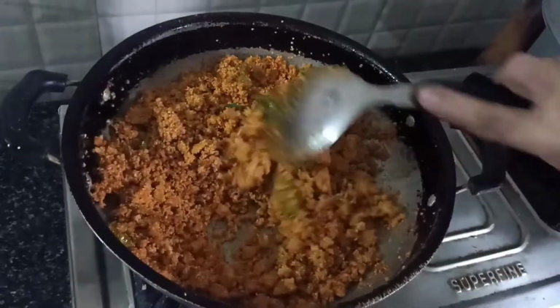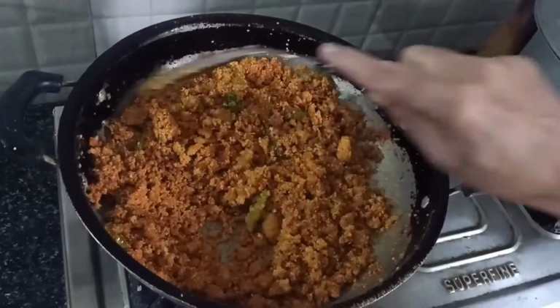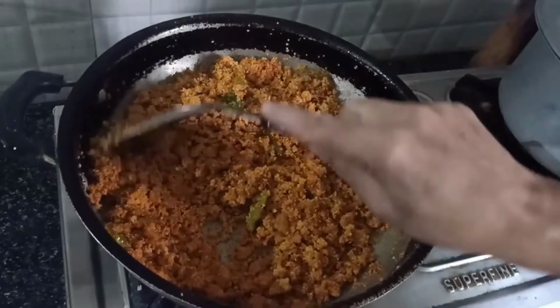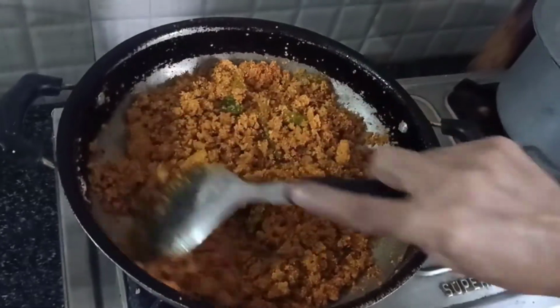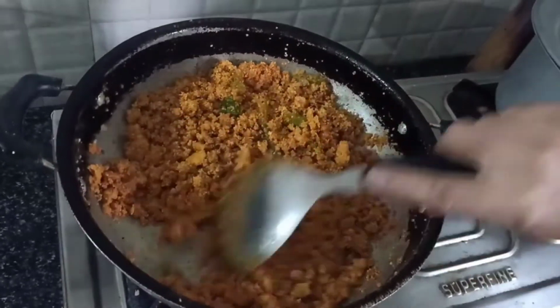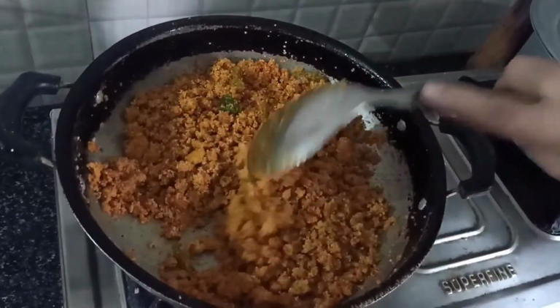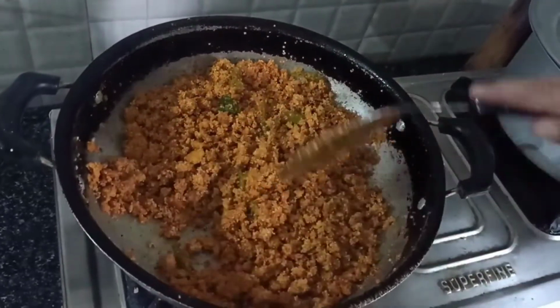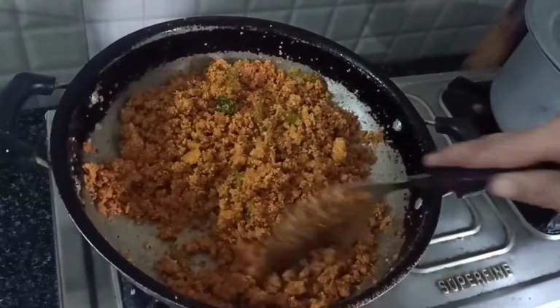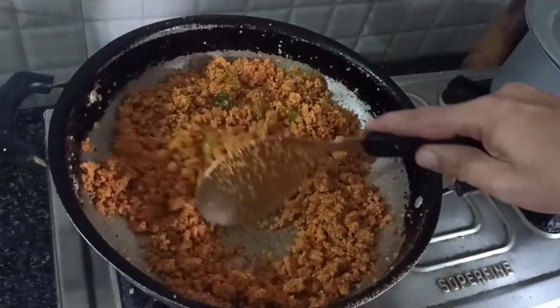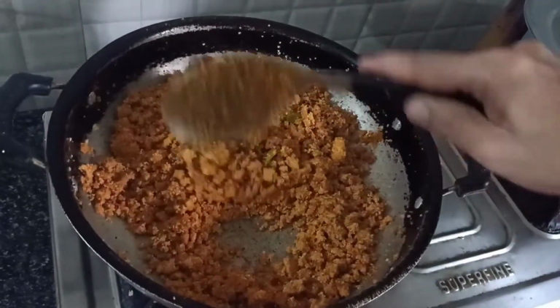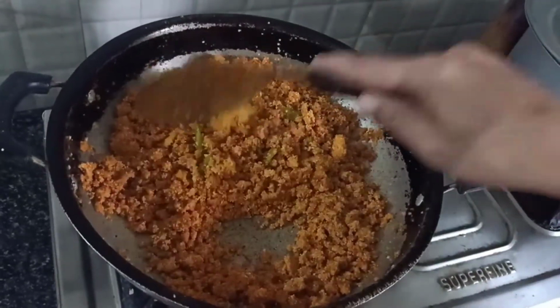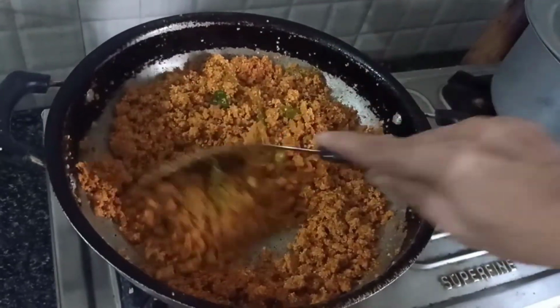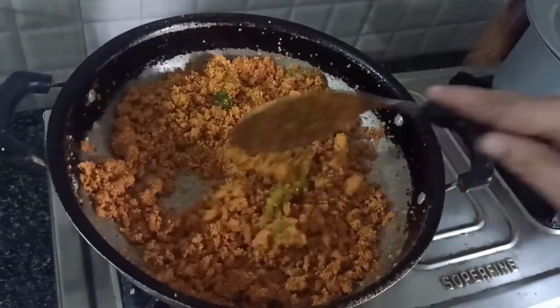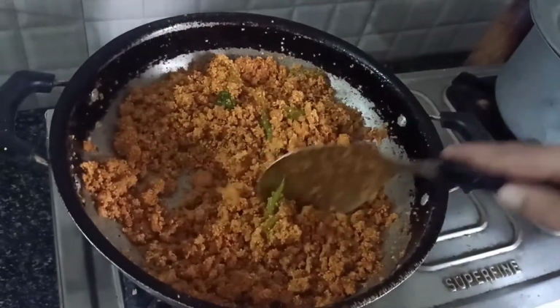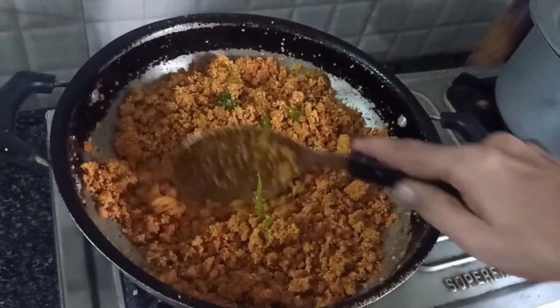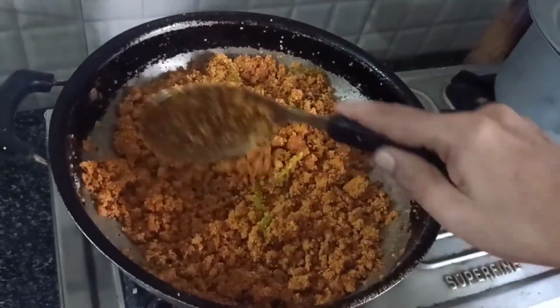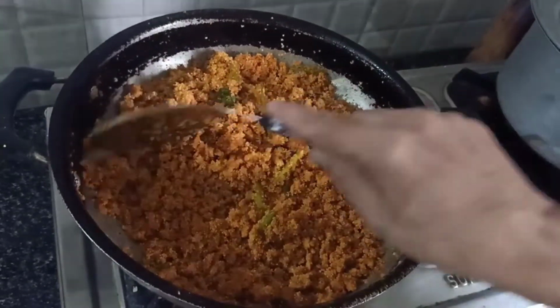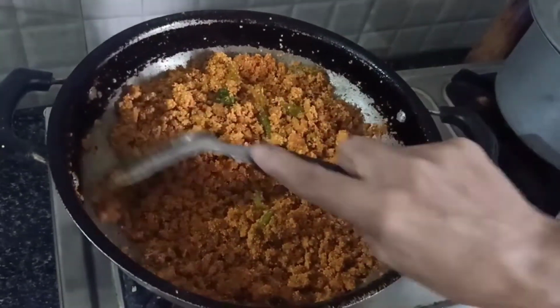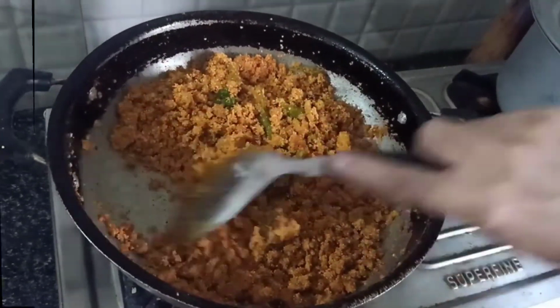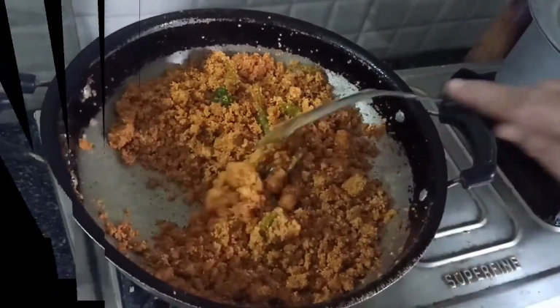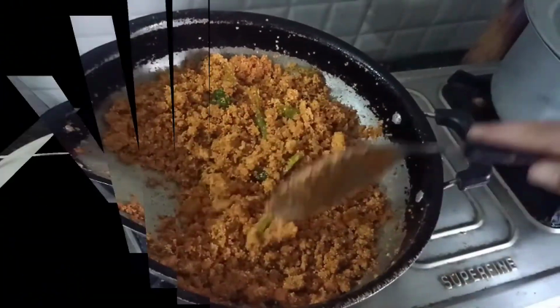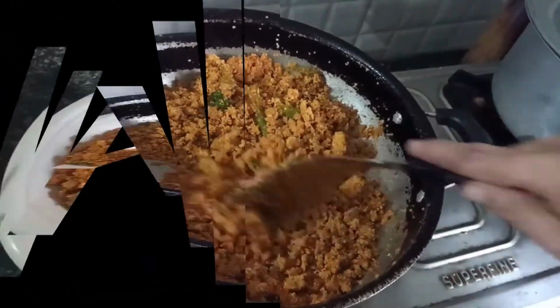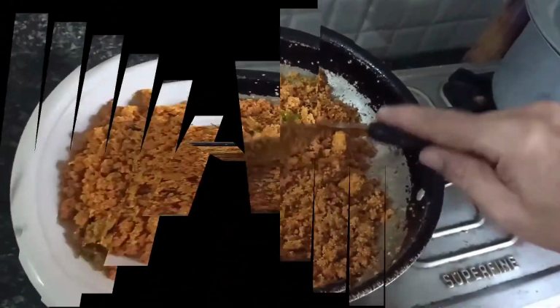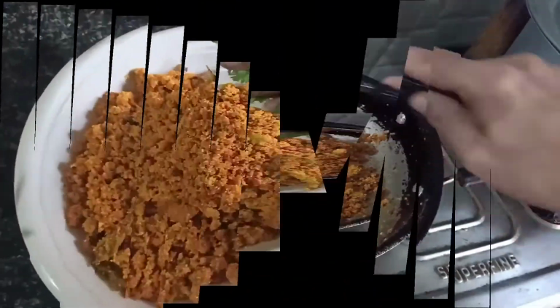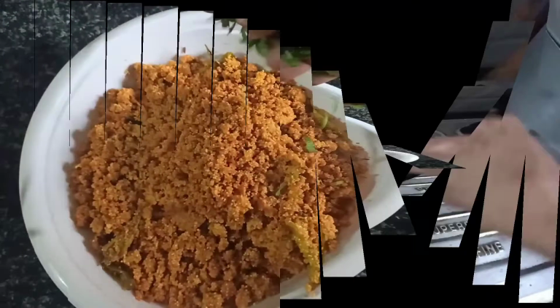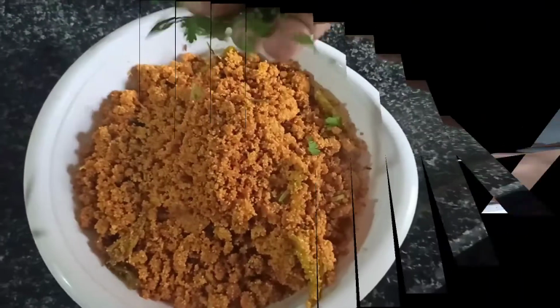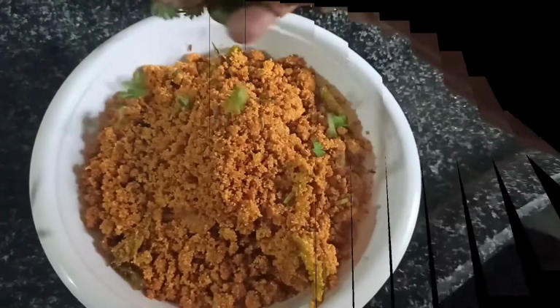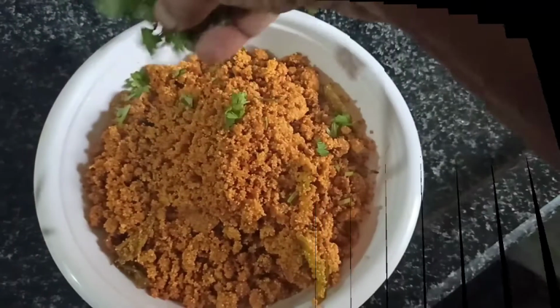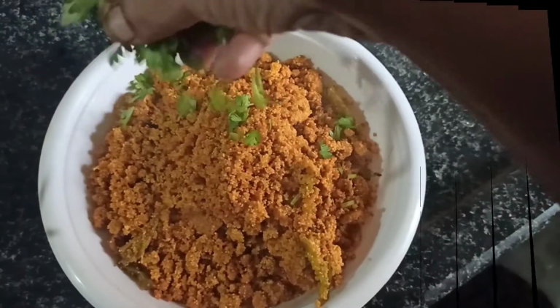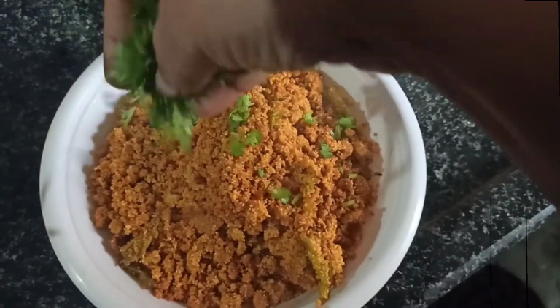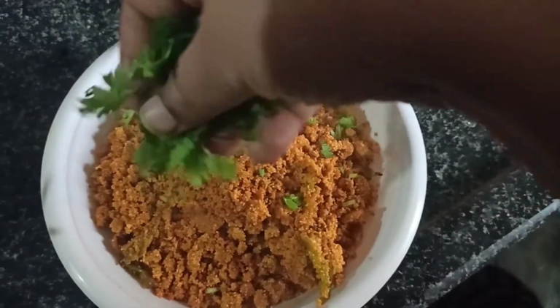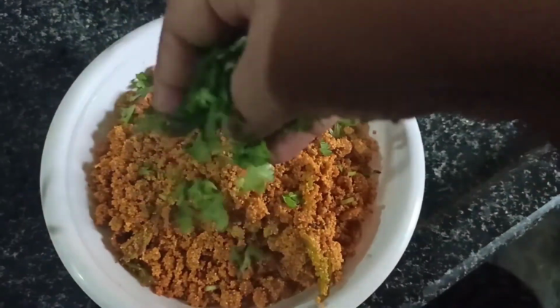This chapati is very tasty, very good. I don't even know how to eat it.